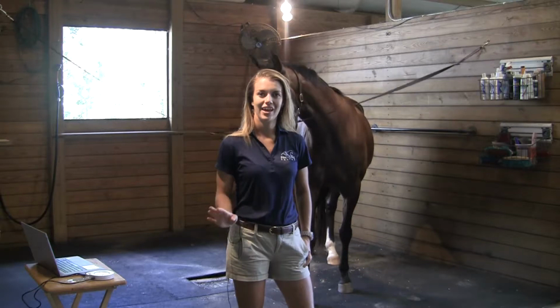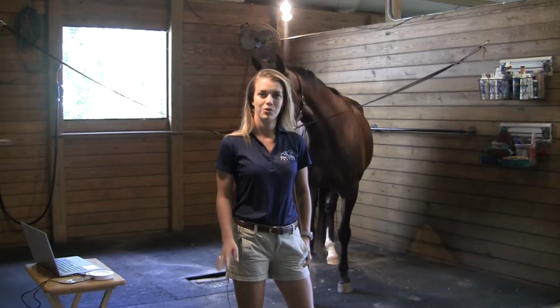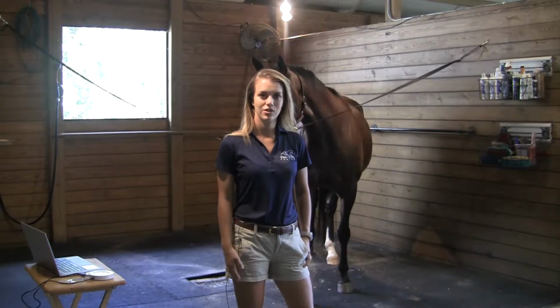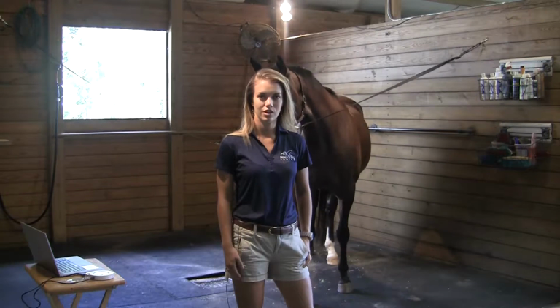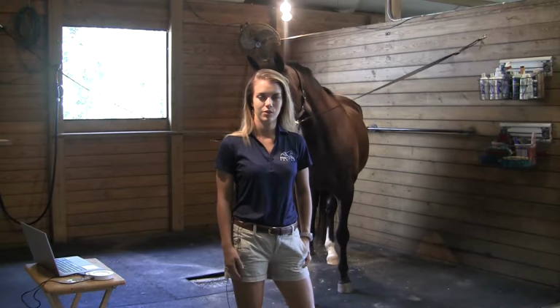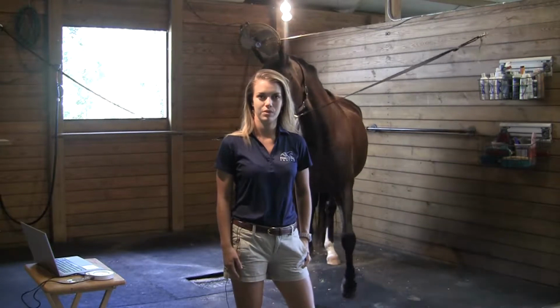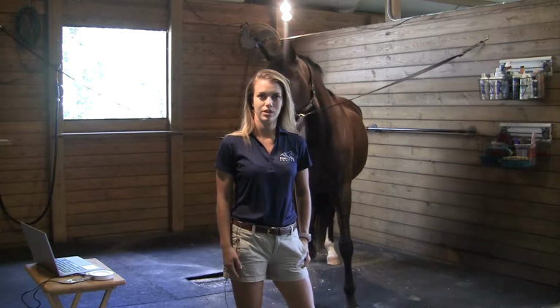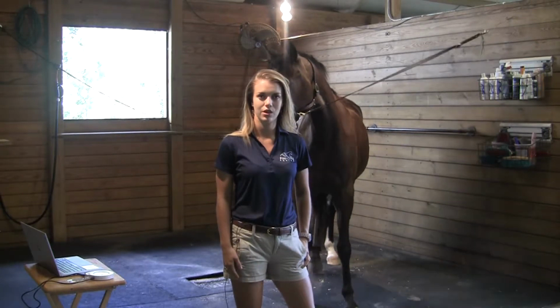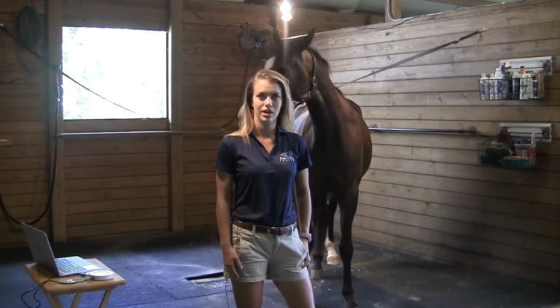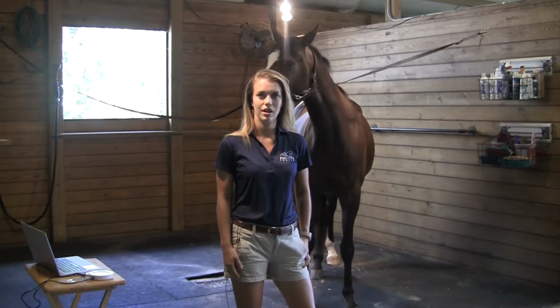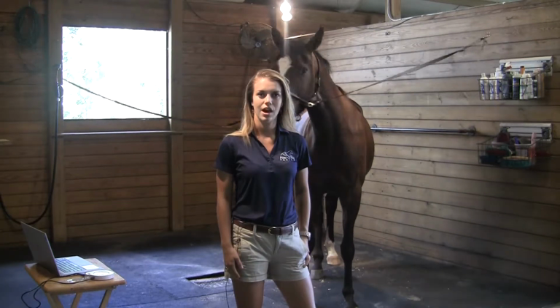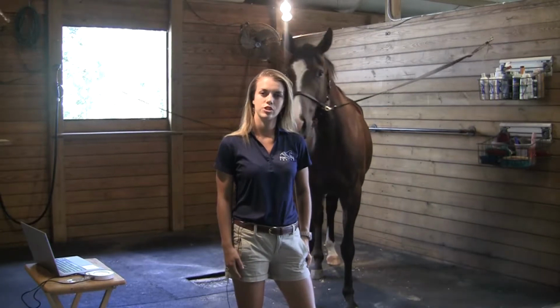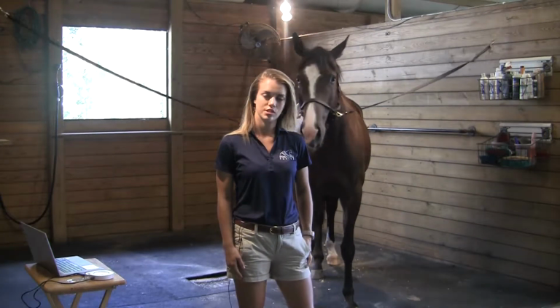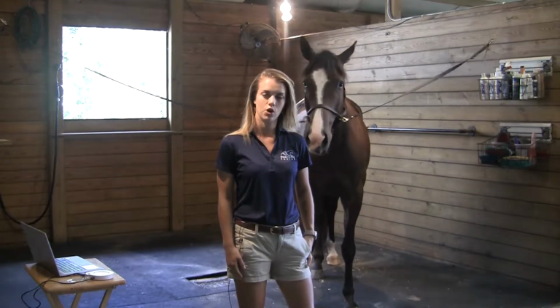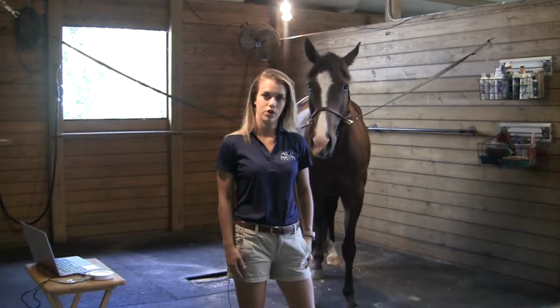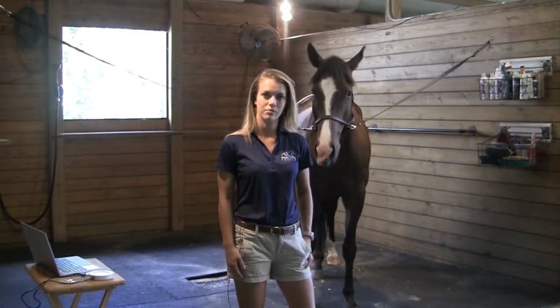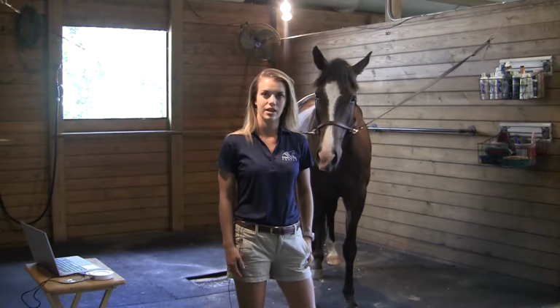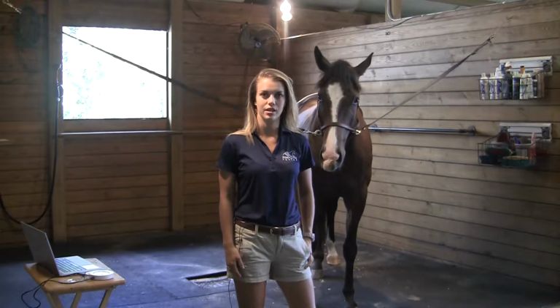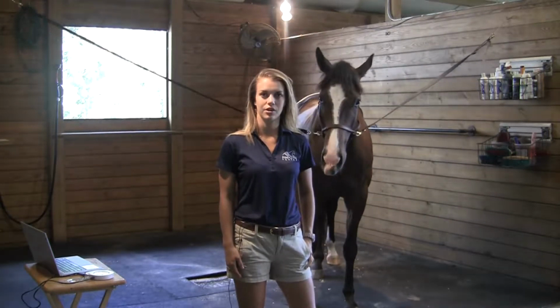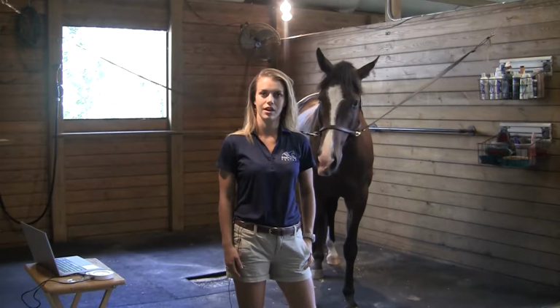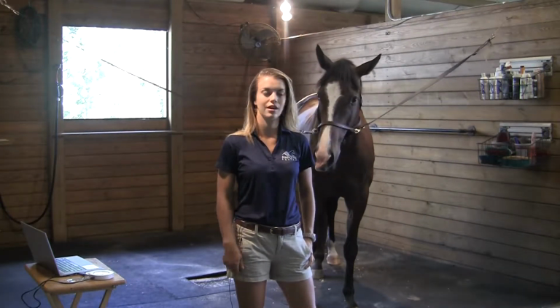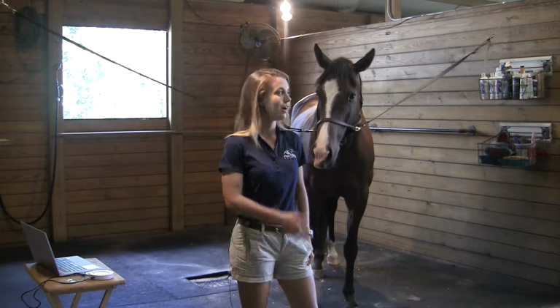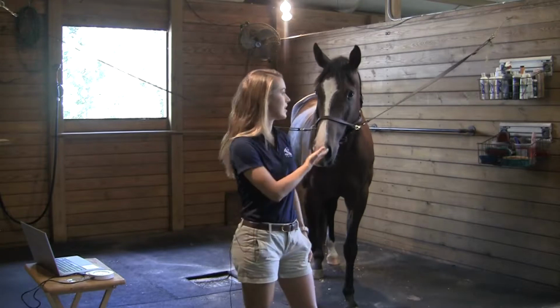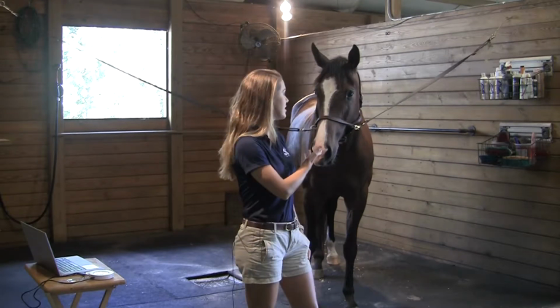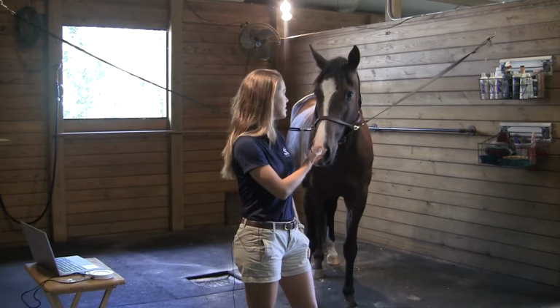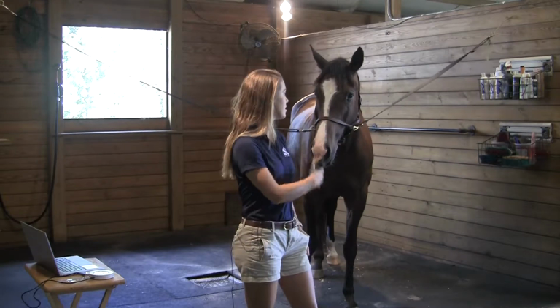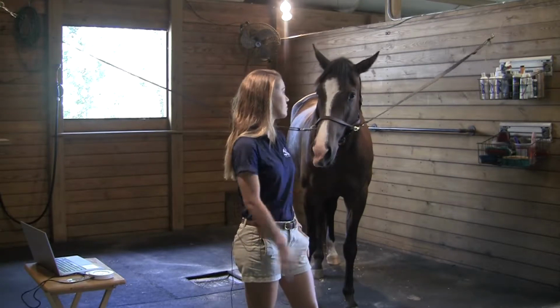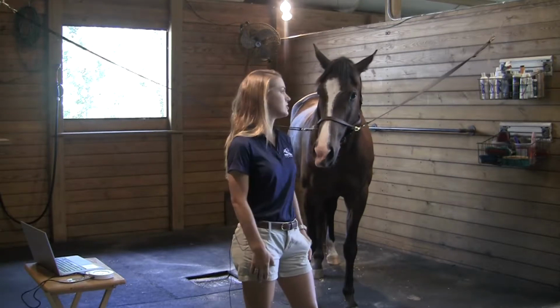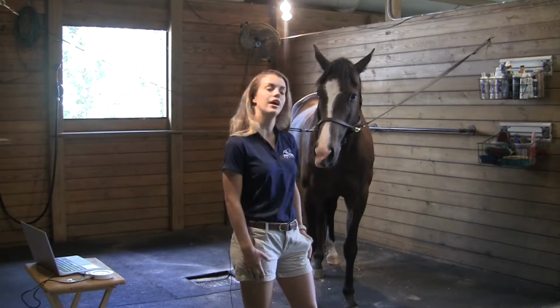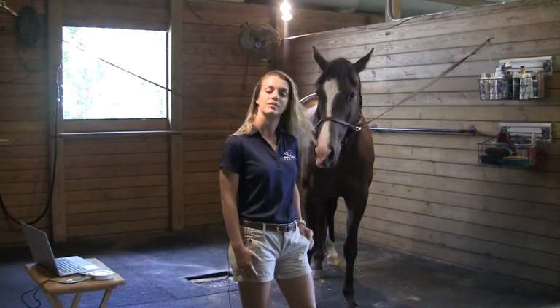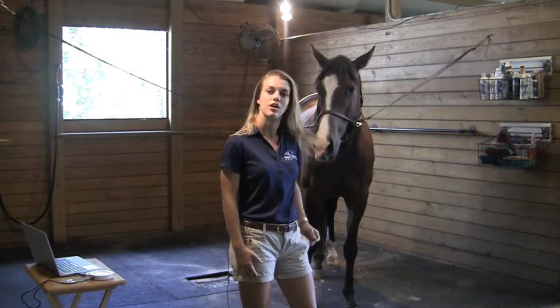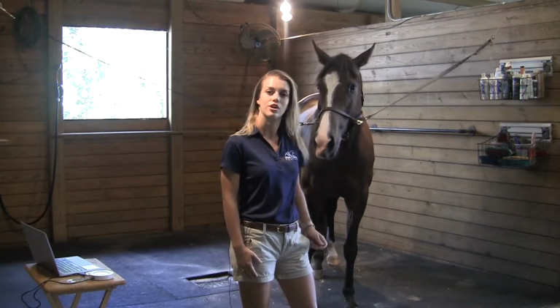Hey everyone, Laura here with Pinpoint Equine. I'm at Just Hope Farm in Aiken, South Carolina. I've got Daisy here.